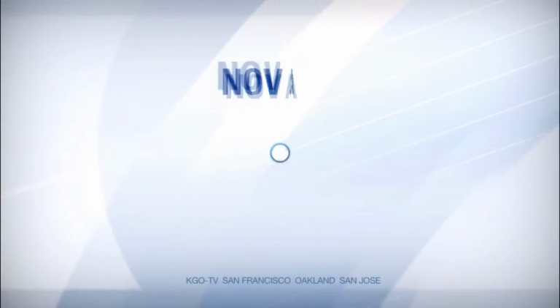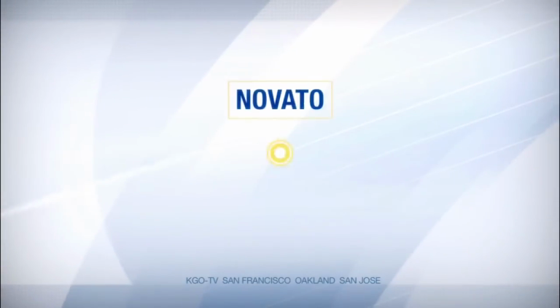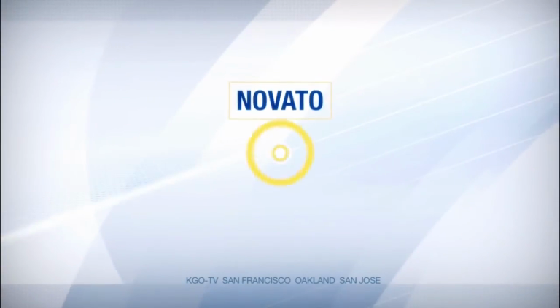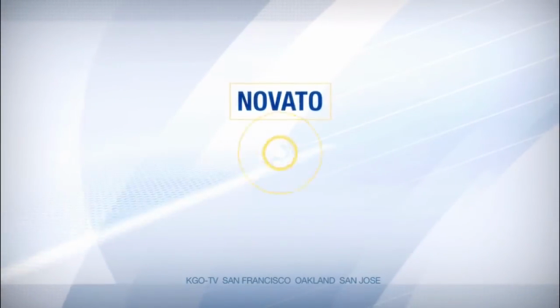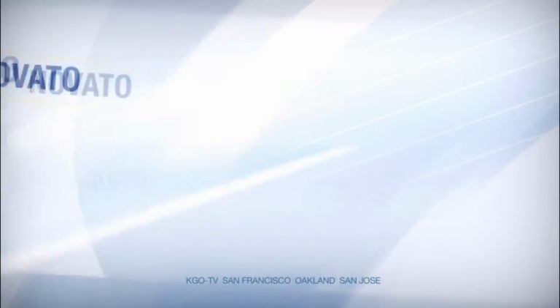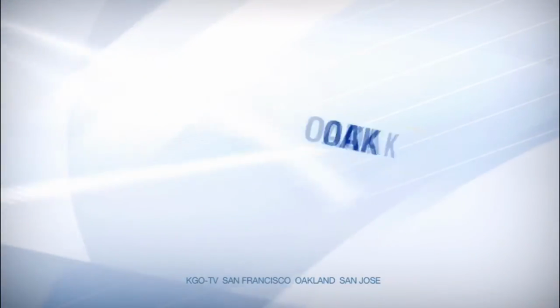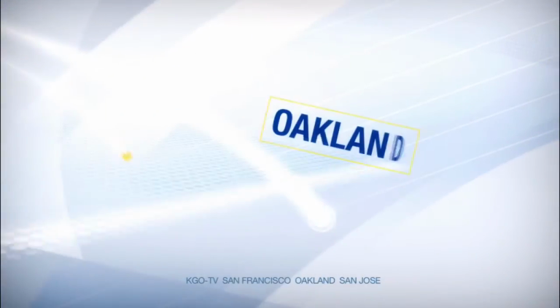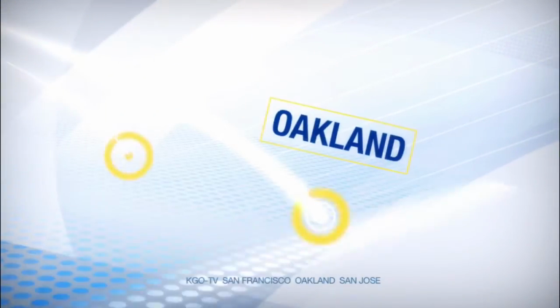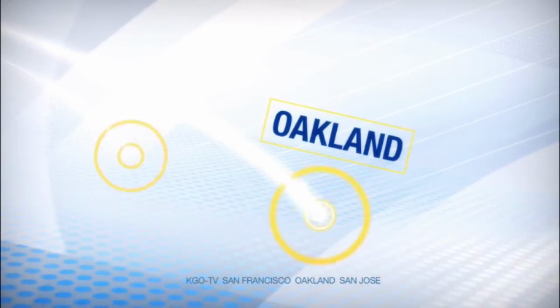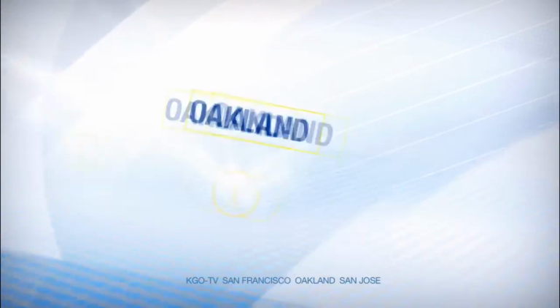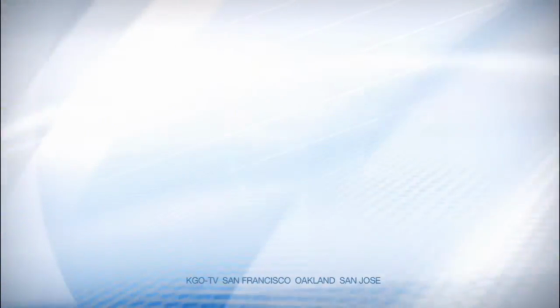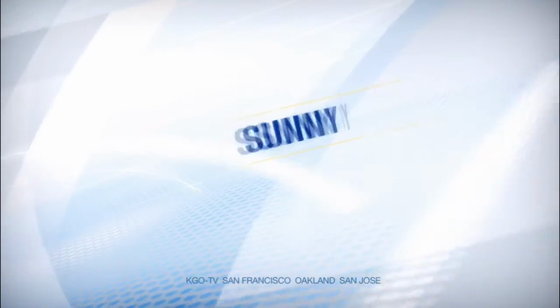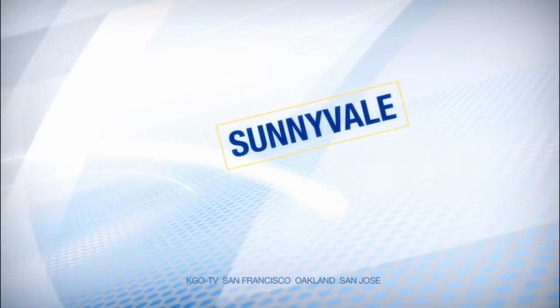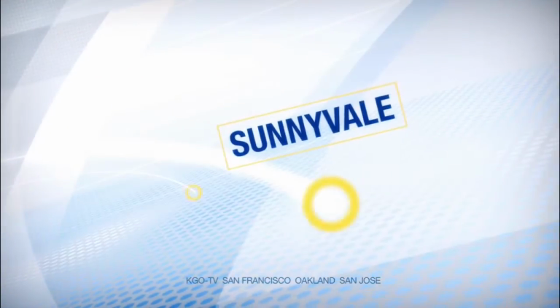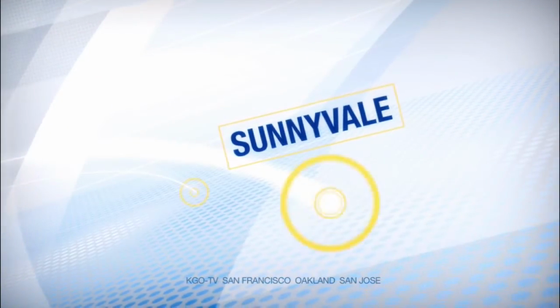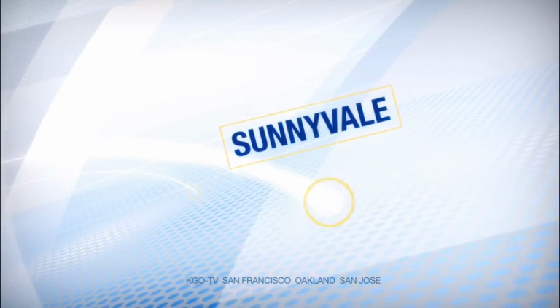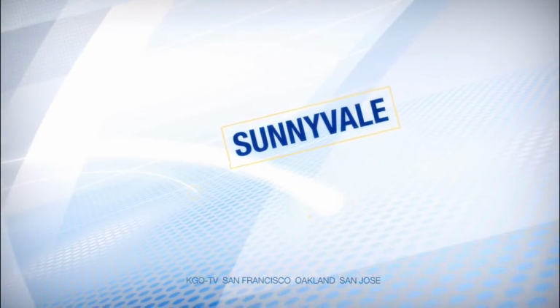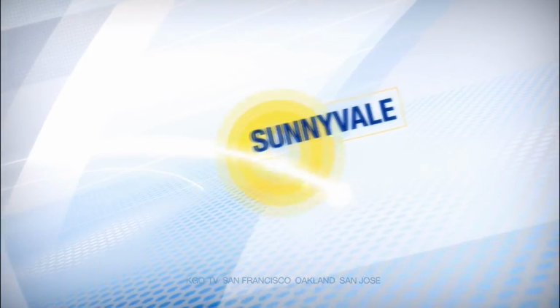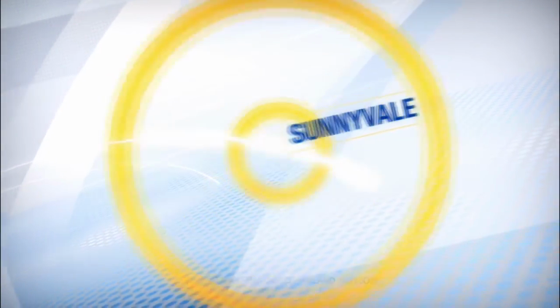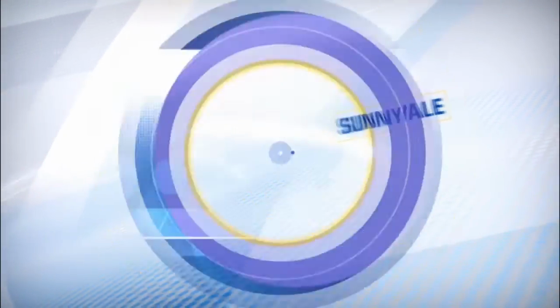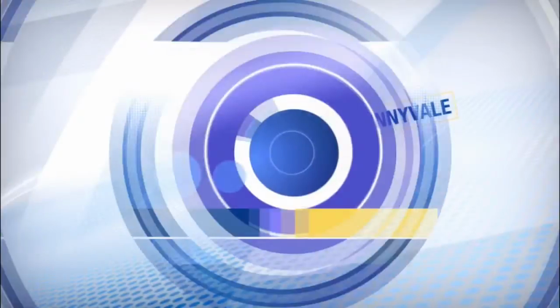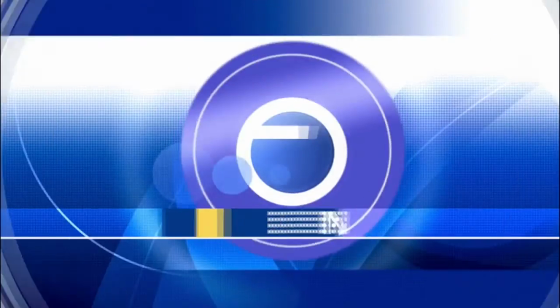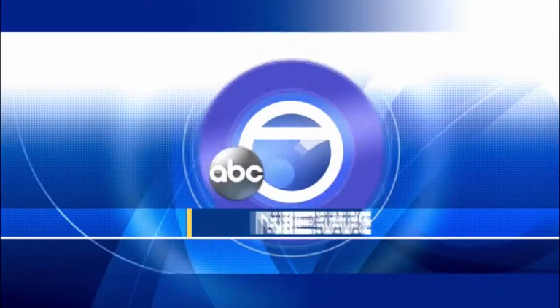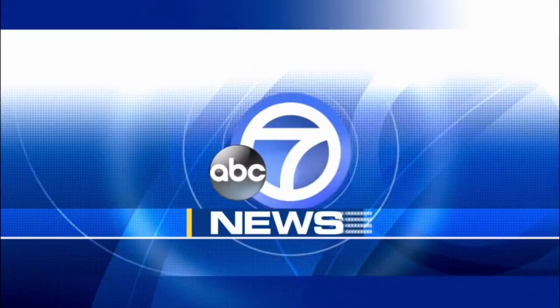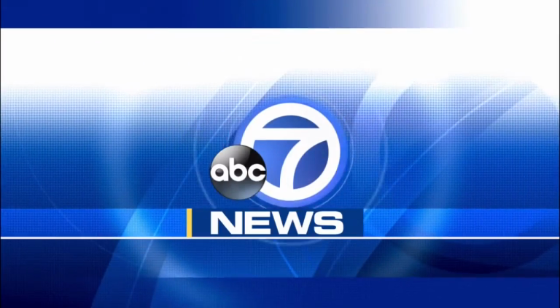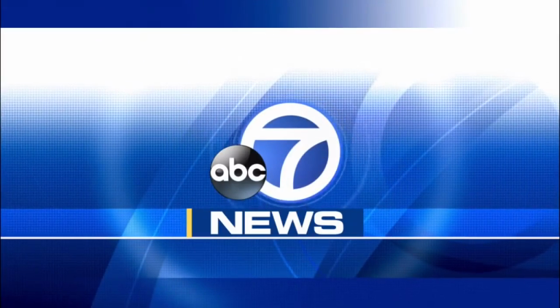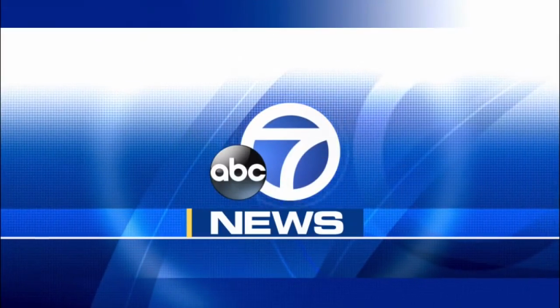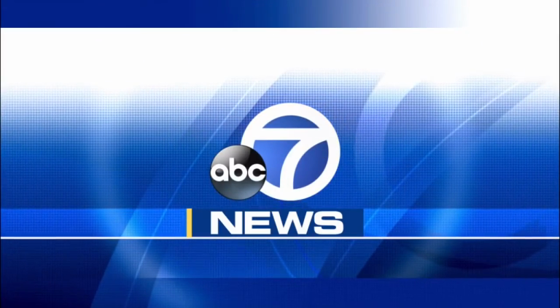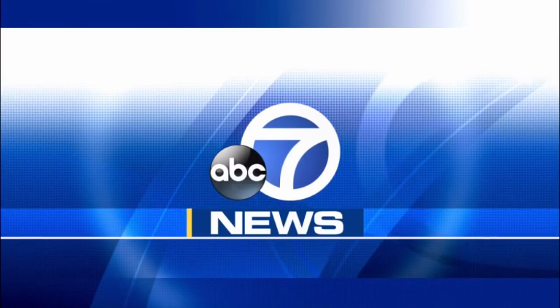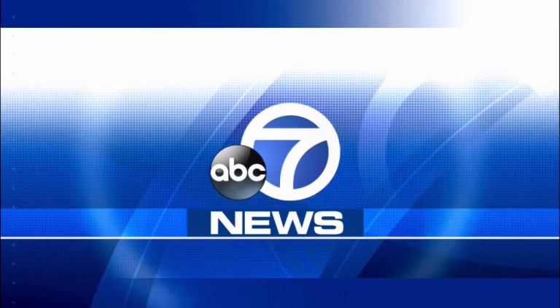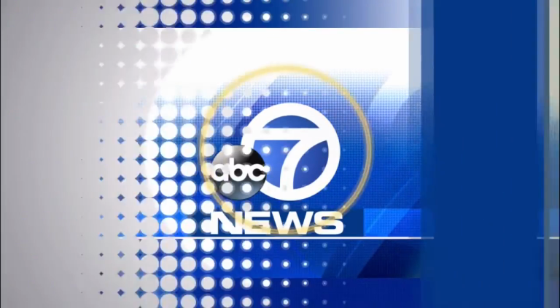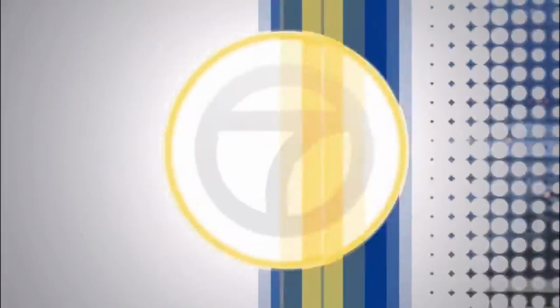Novato, Oakland, Sunnyvale, and all the Bay Area. This is ABC 7 News.